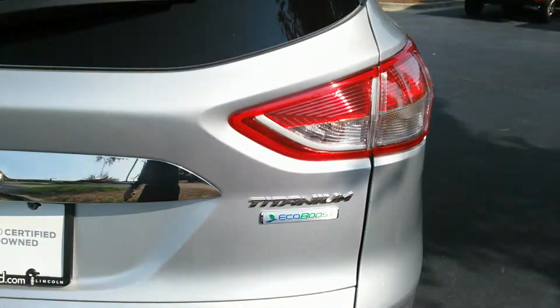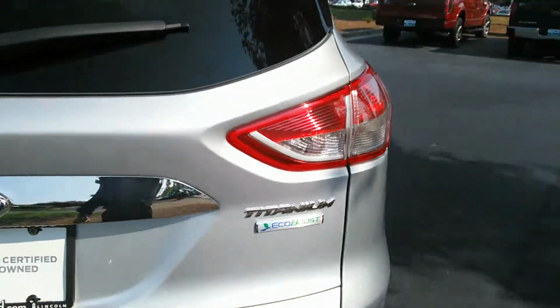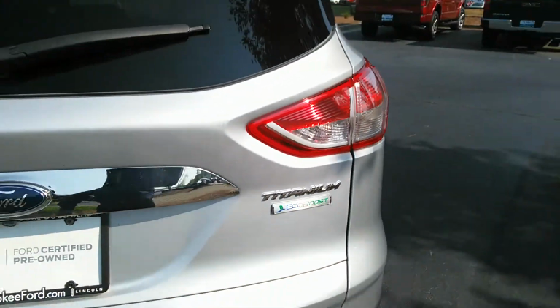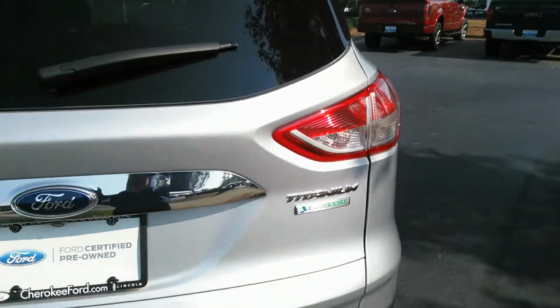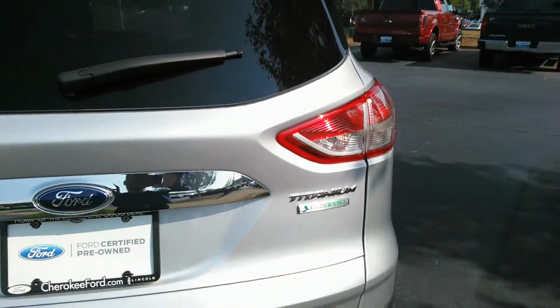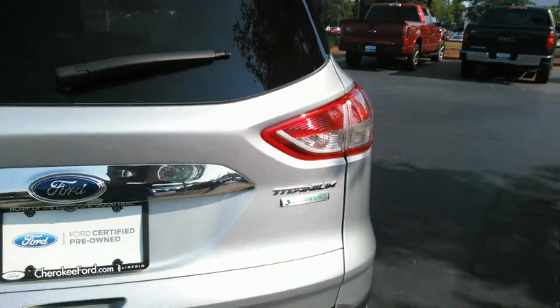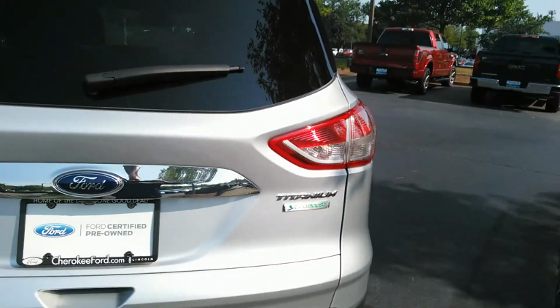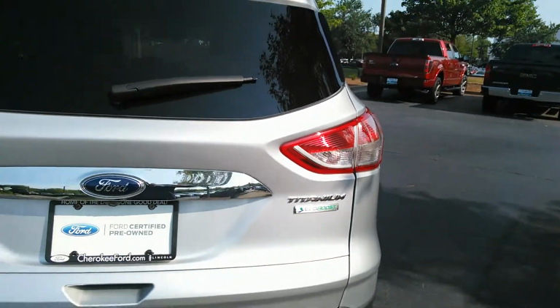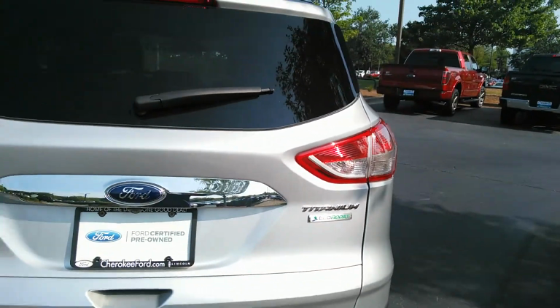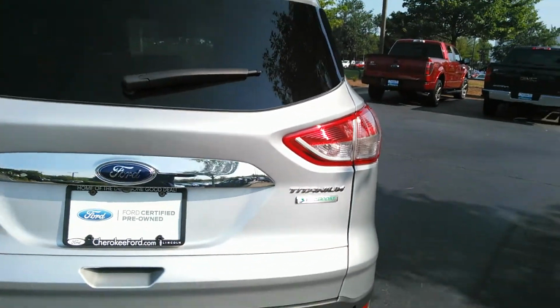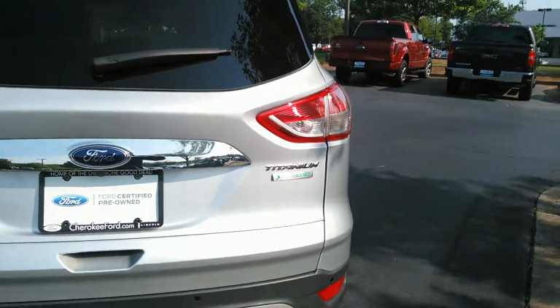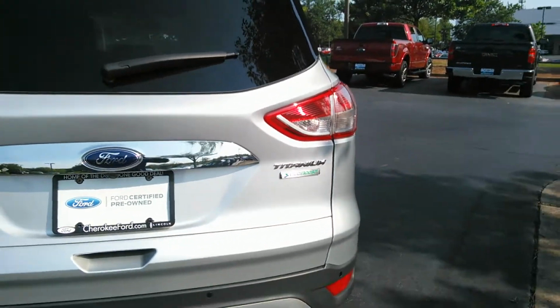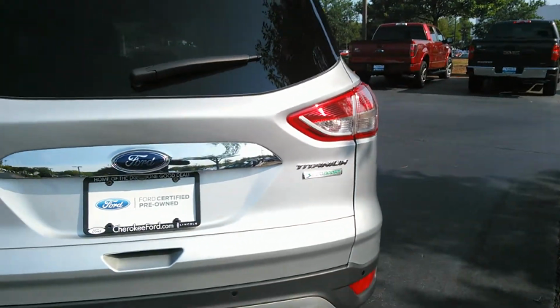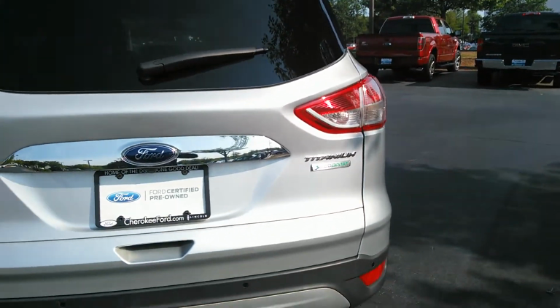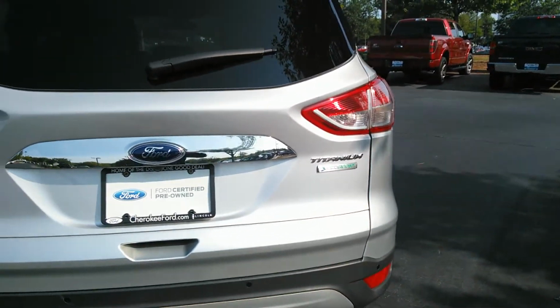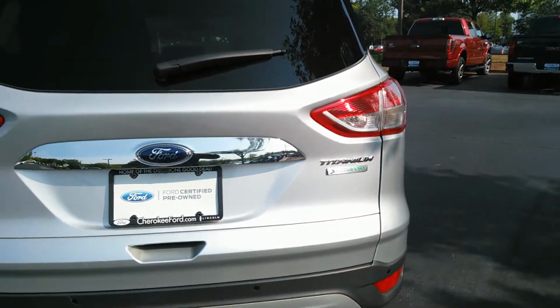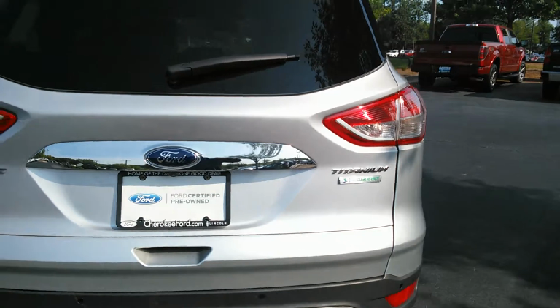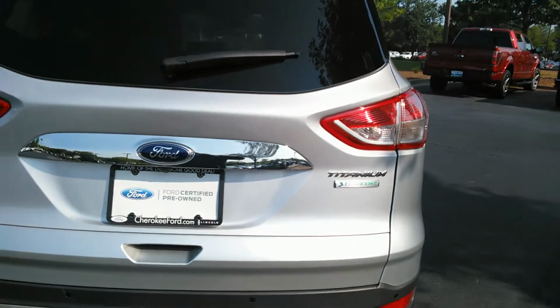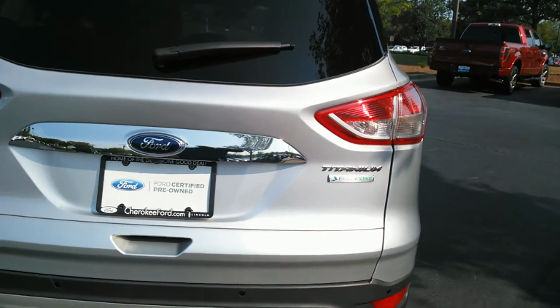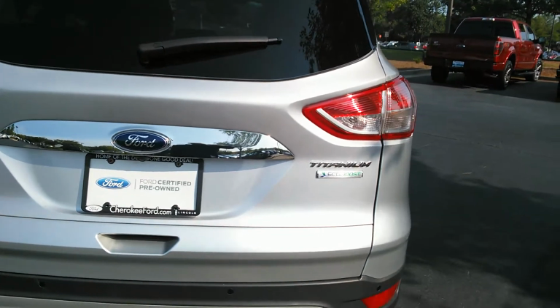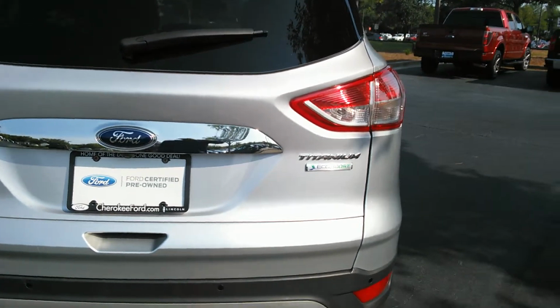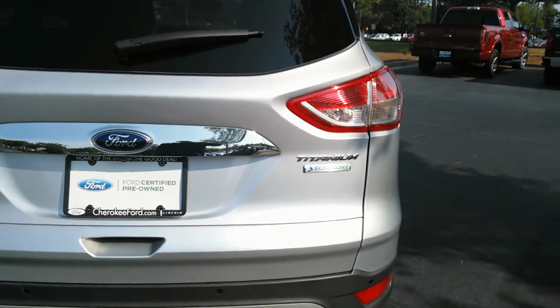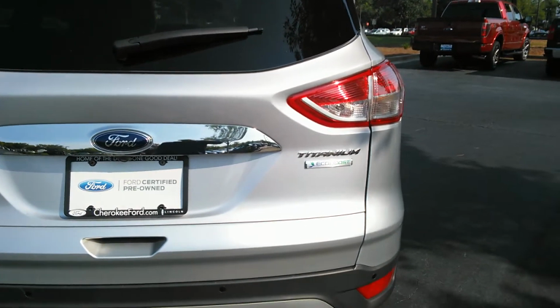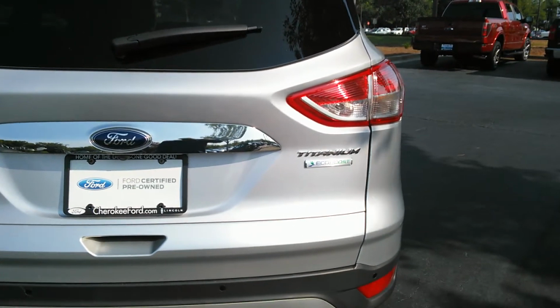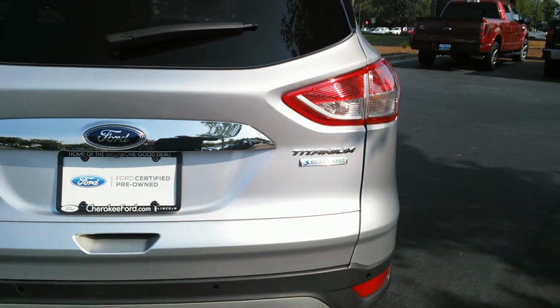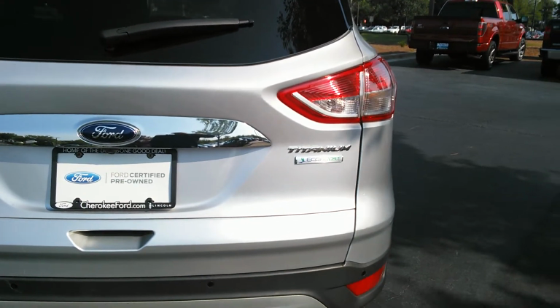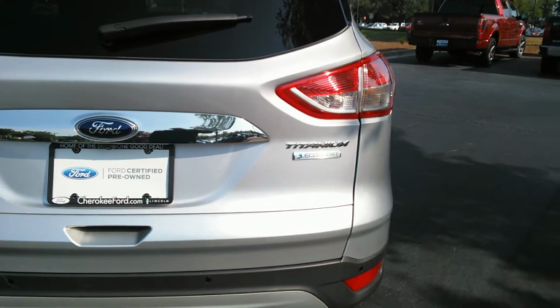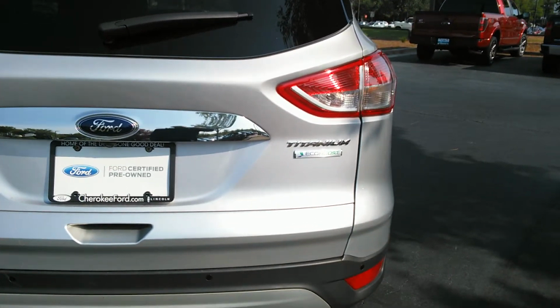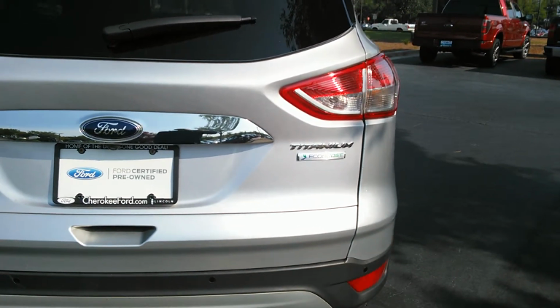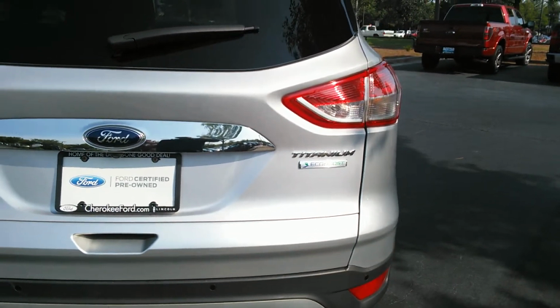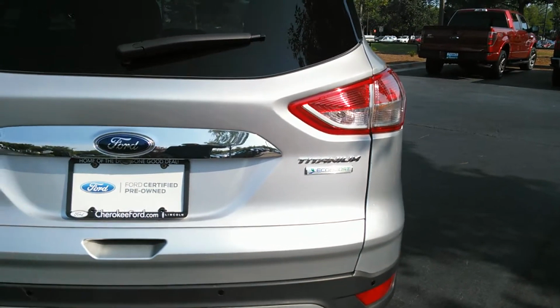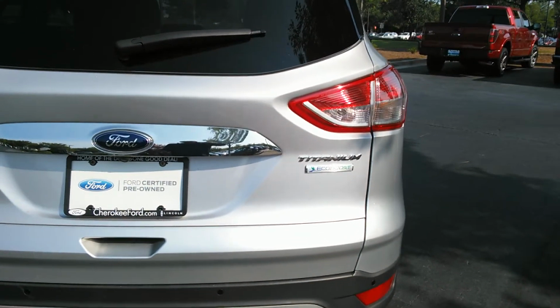As you know, this Escape is Titanium trim level, EcoBoost.